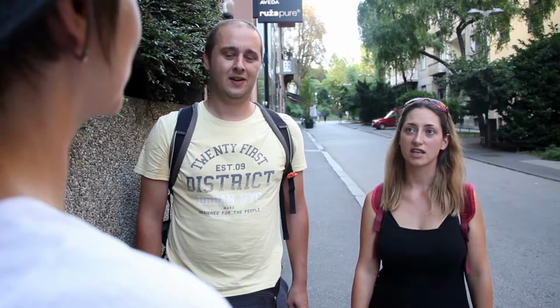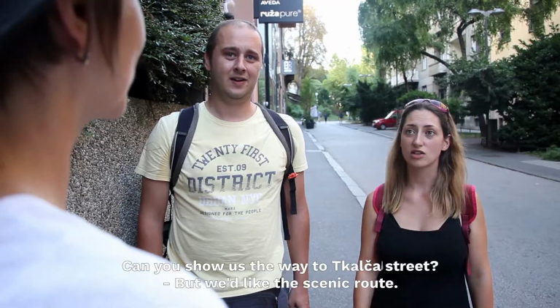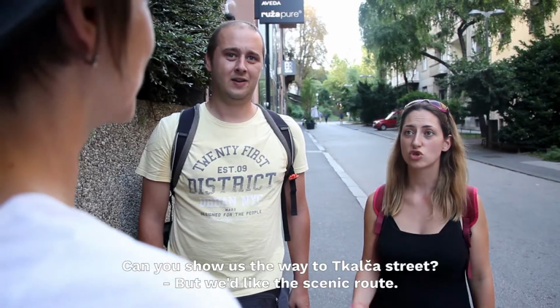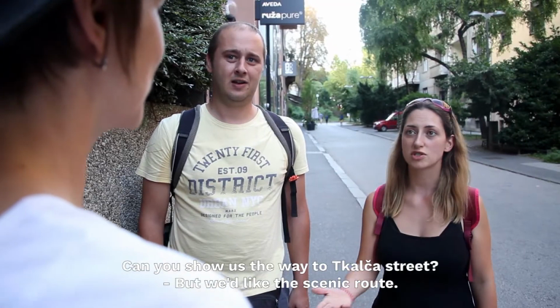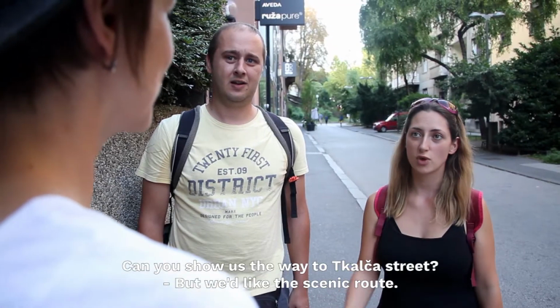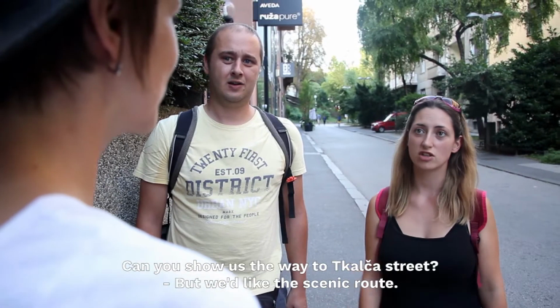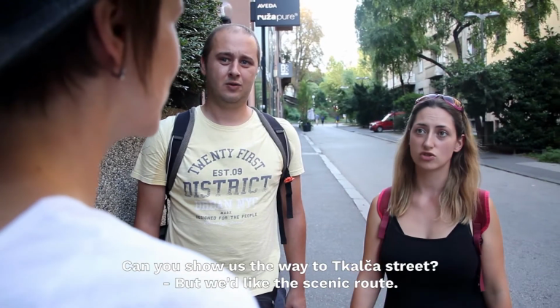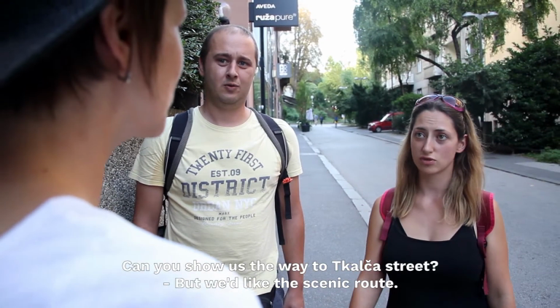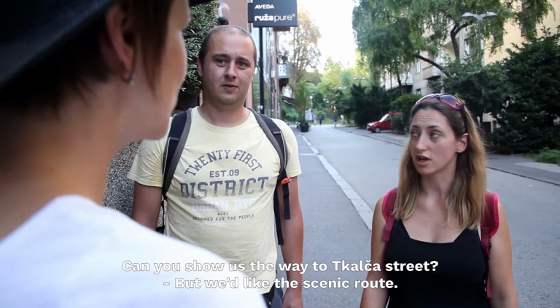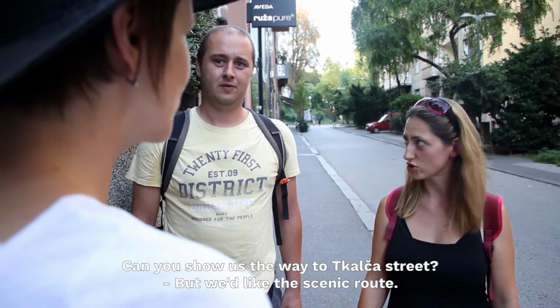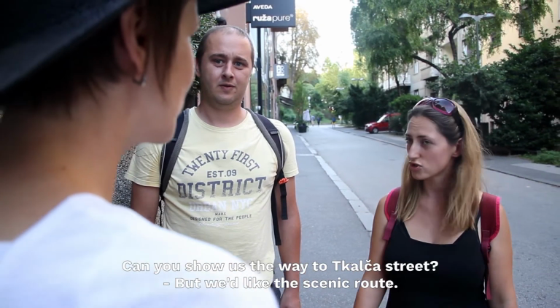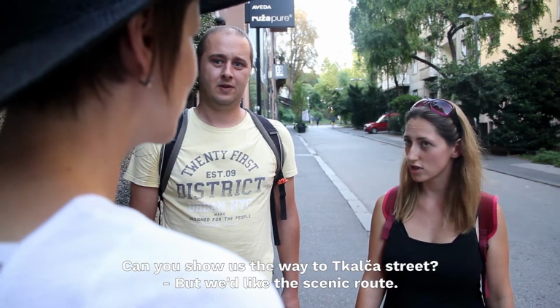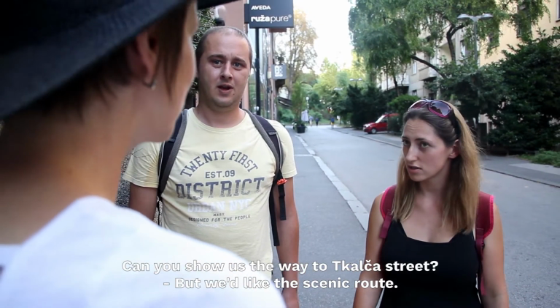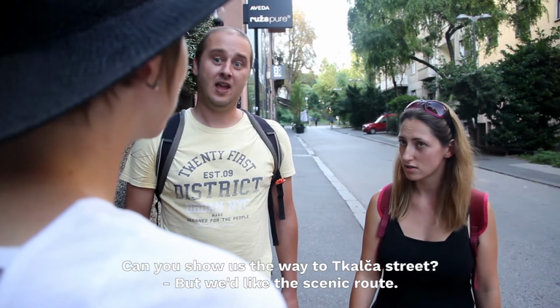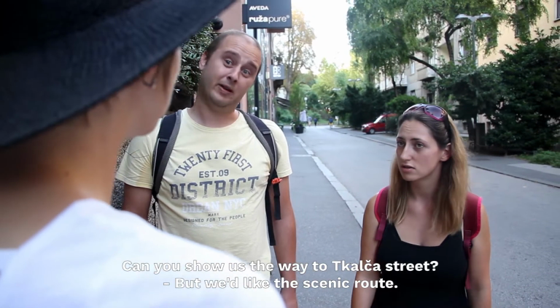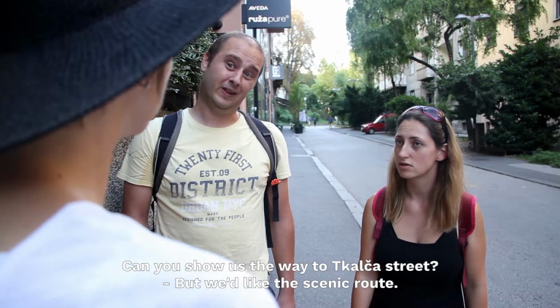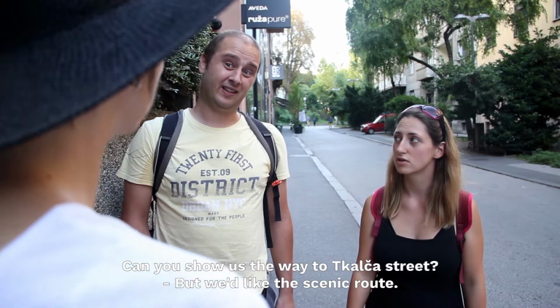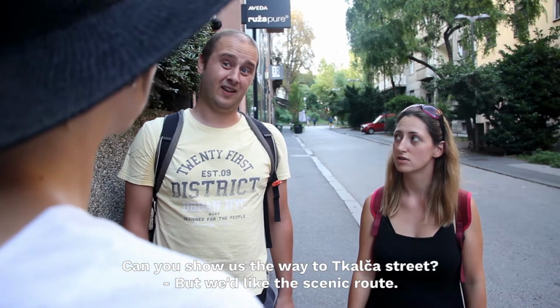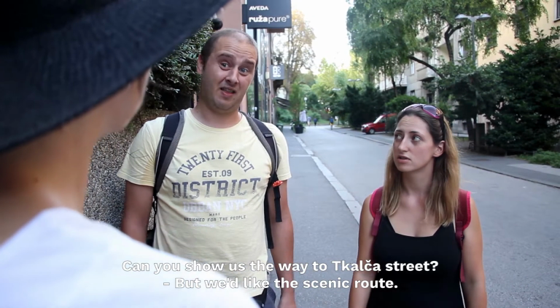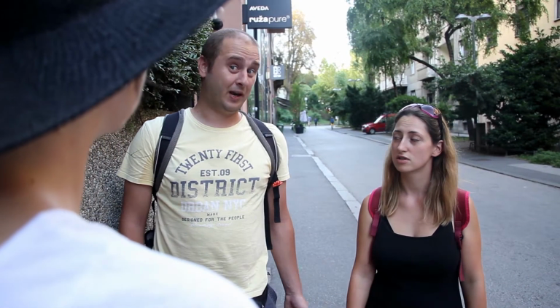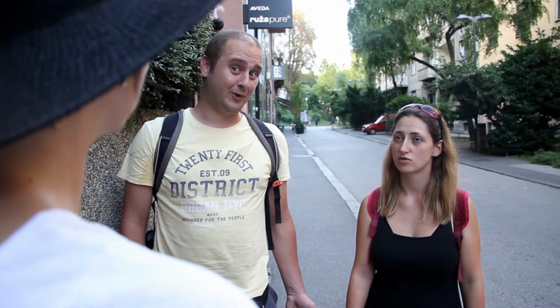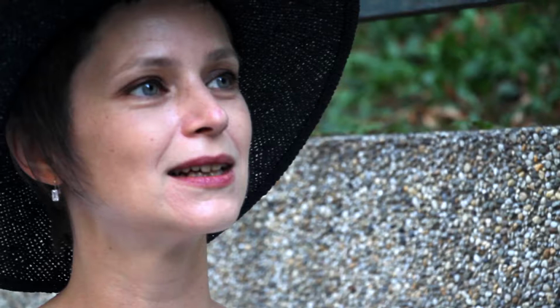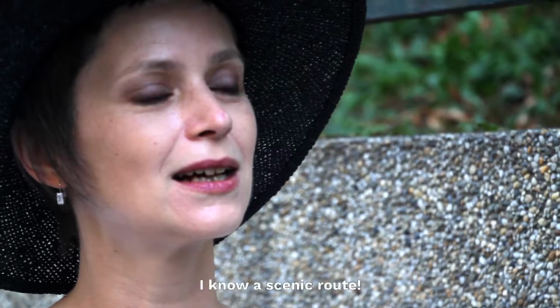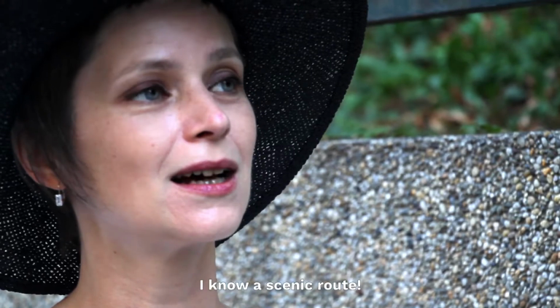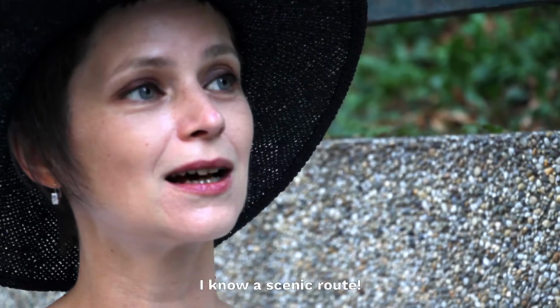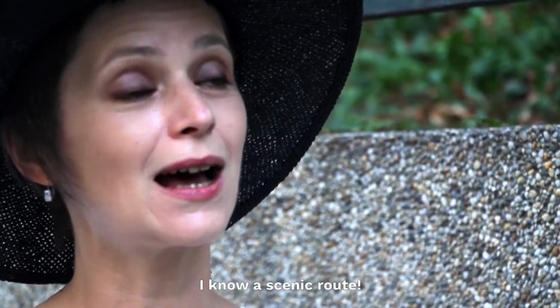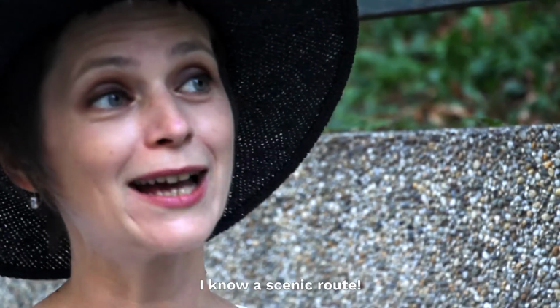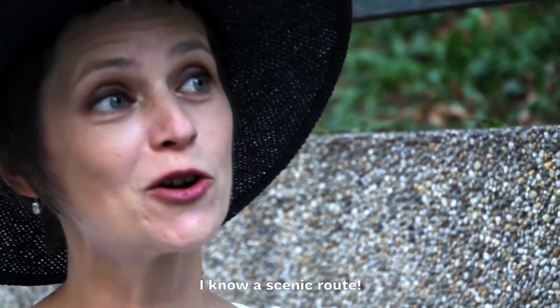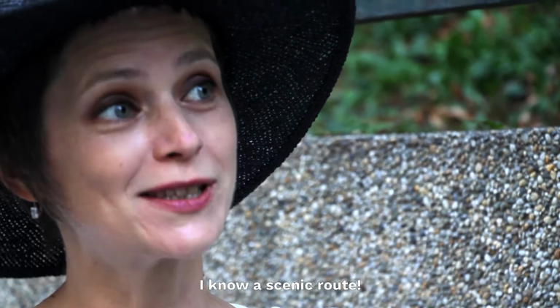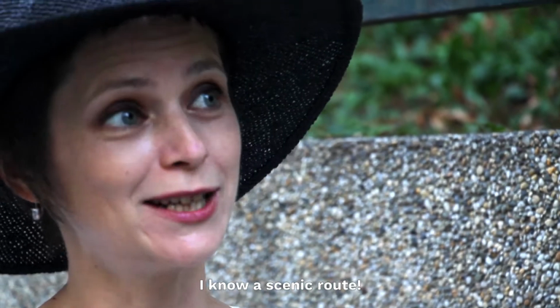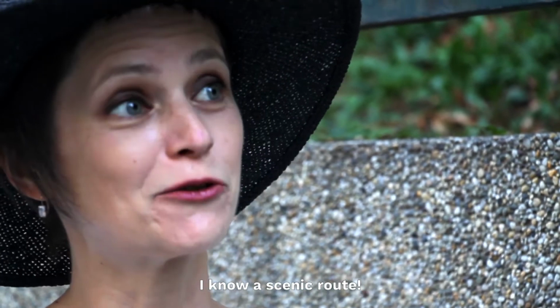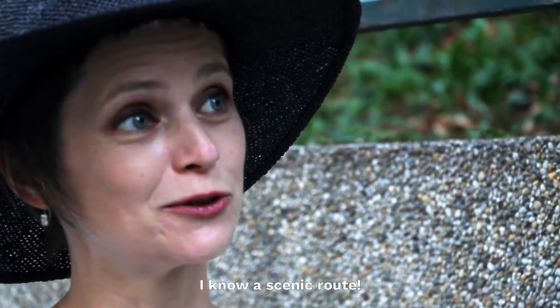Can you show us the way to Kalča Street? Yeah, but with like the scenic route. I know a scenic route.